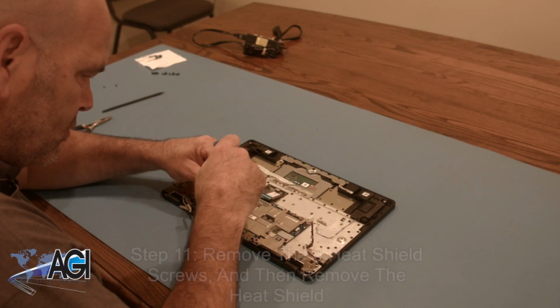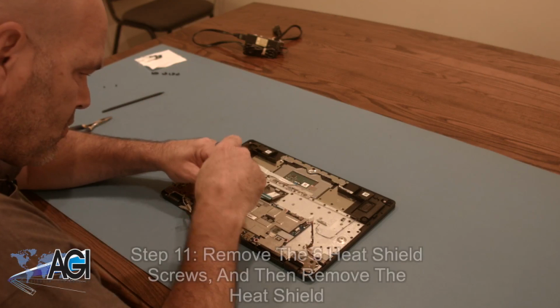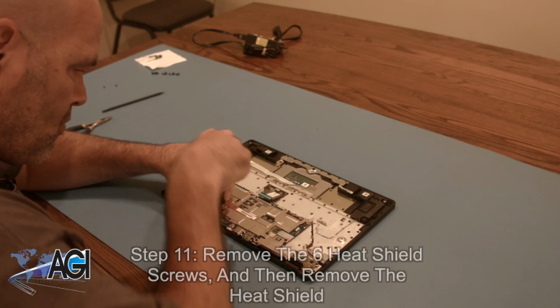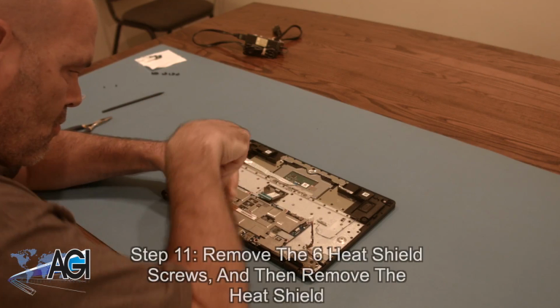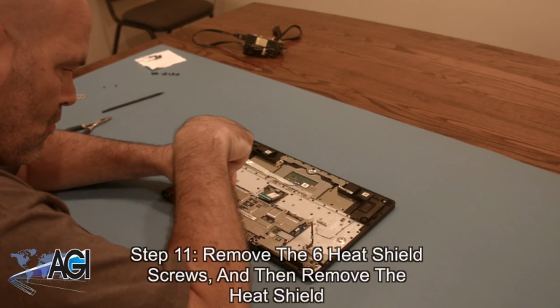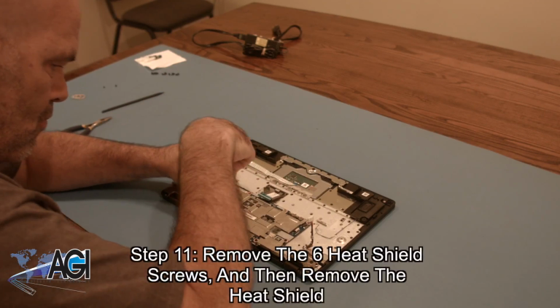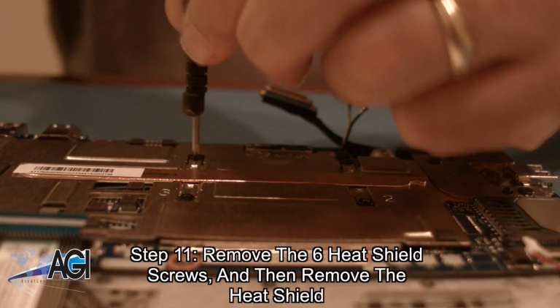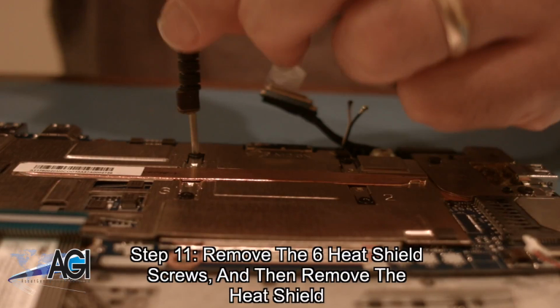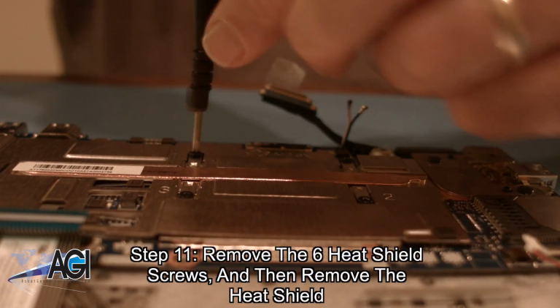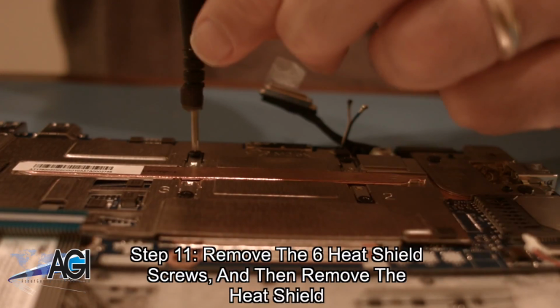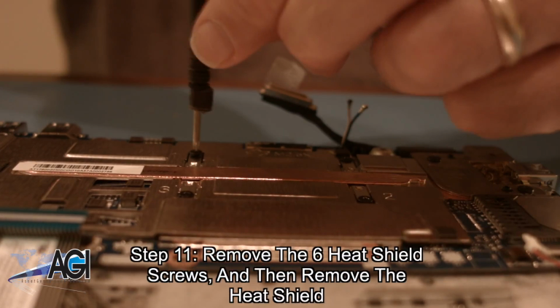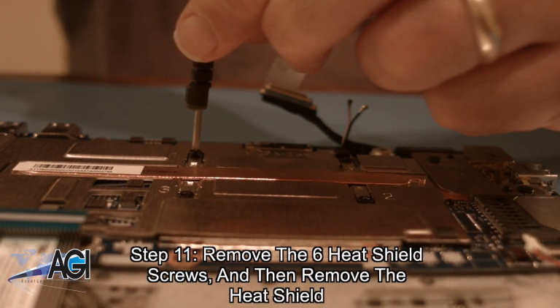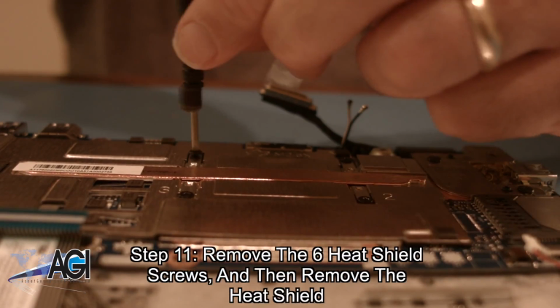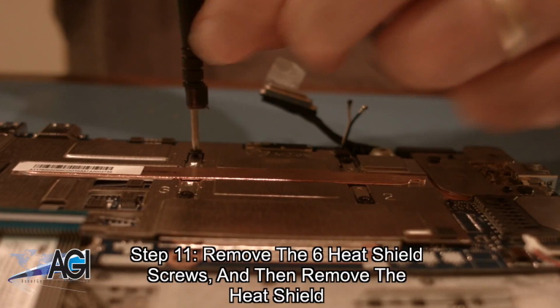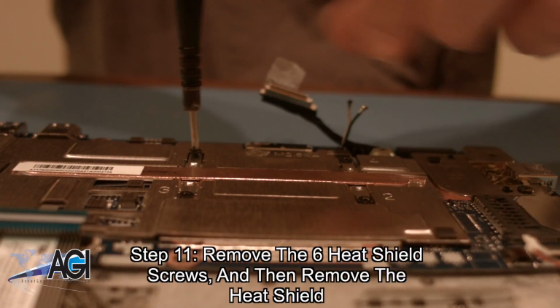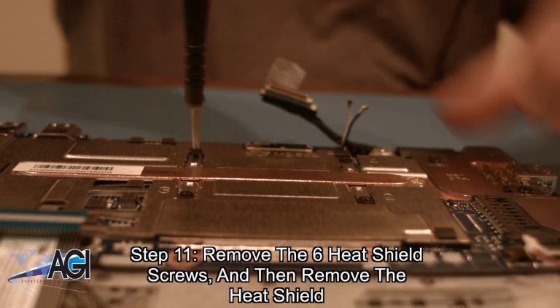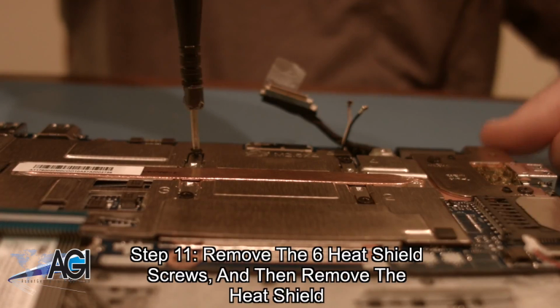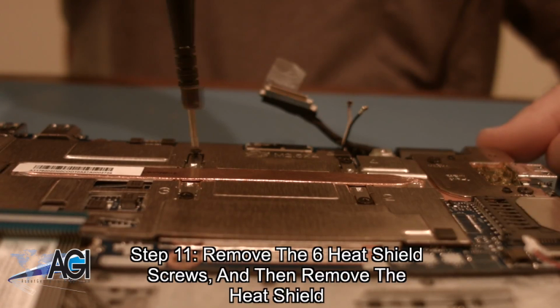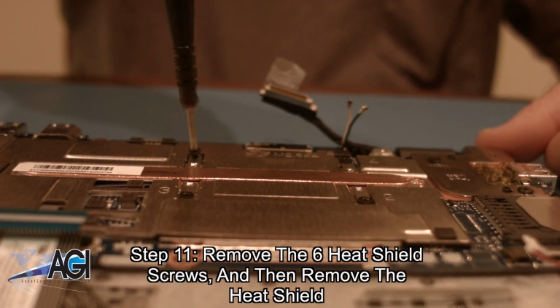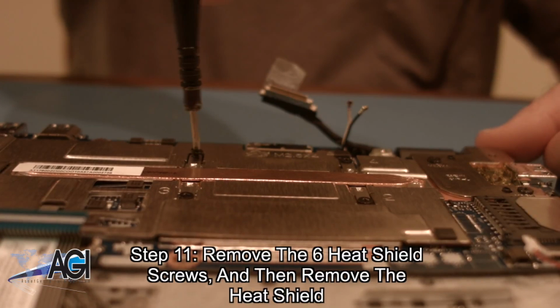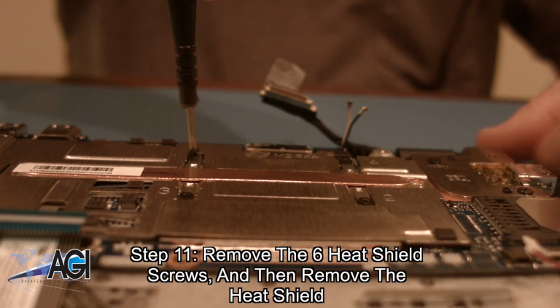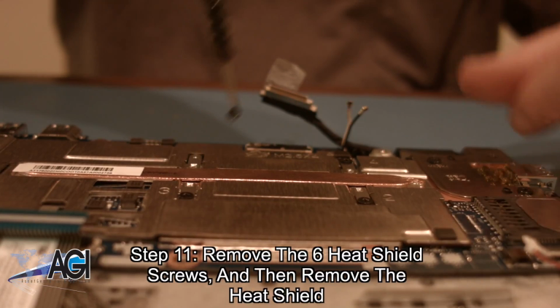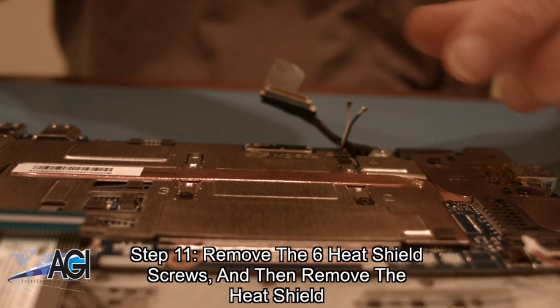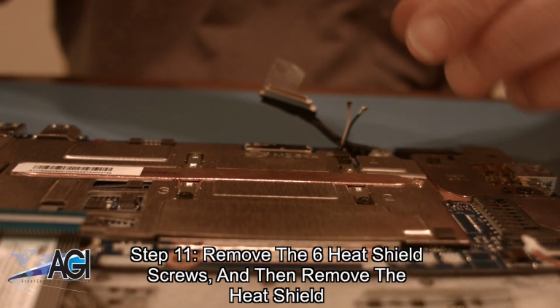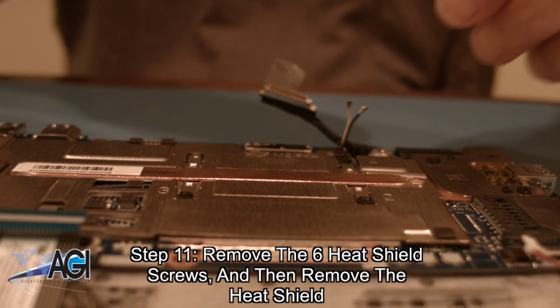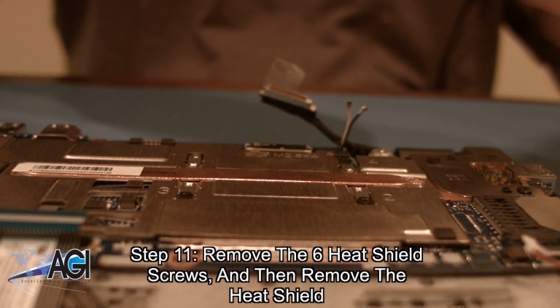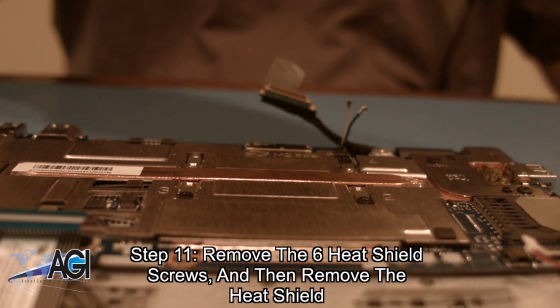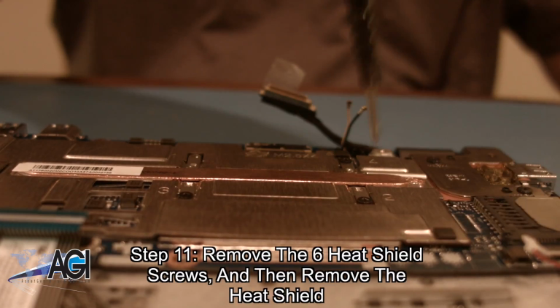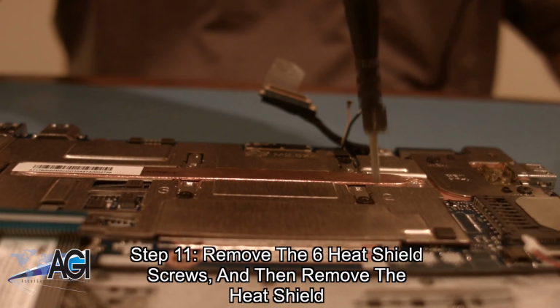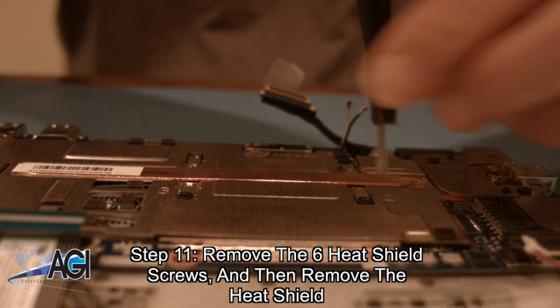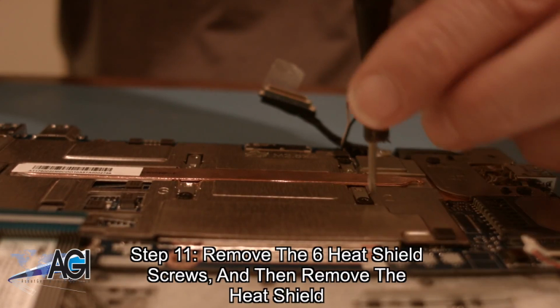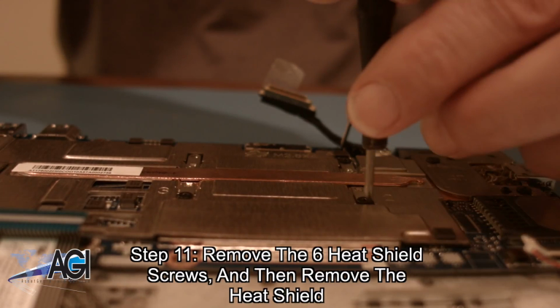Next, you will remove the six heat shield screws and then remove the heat shield.